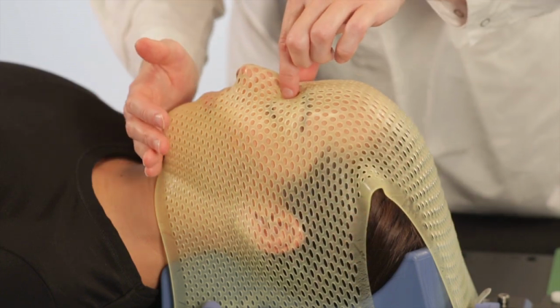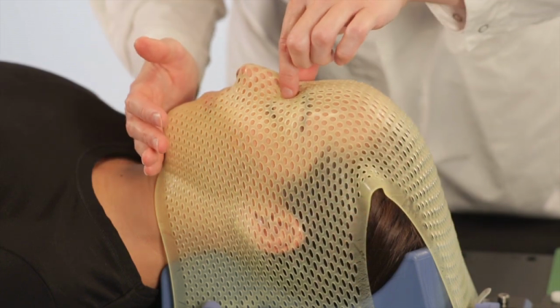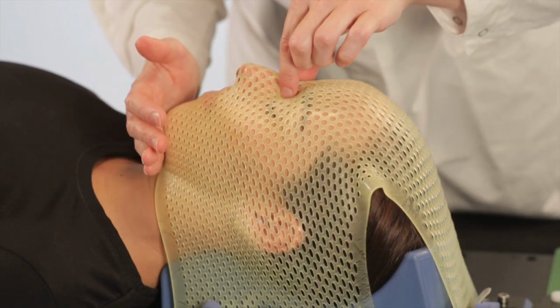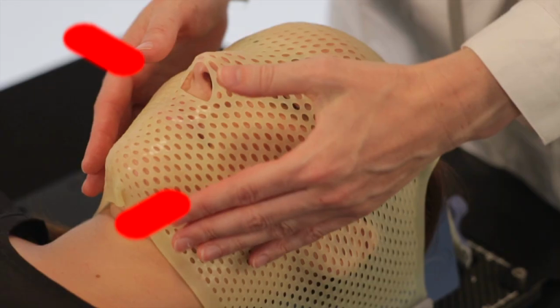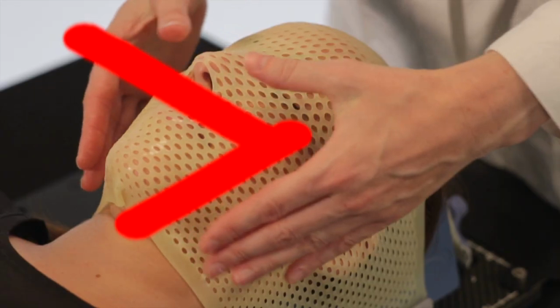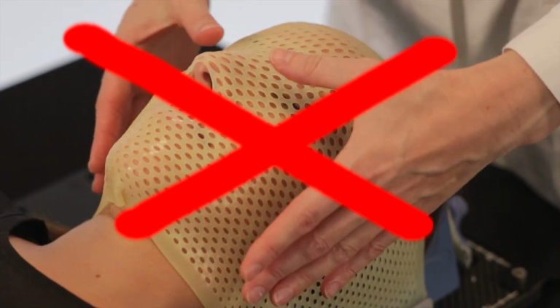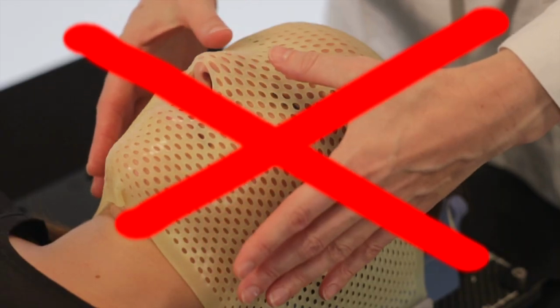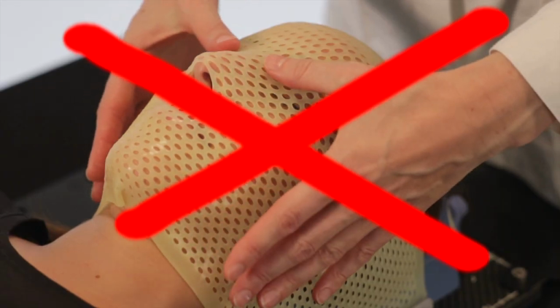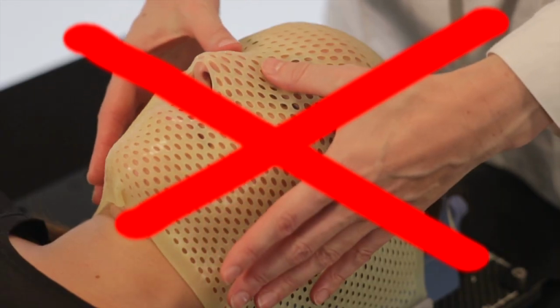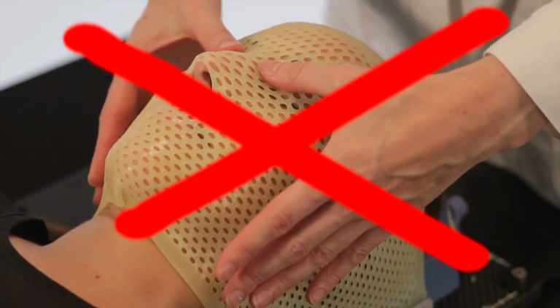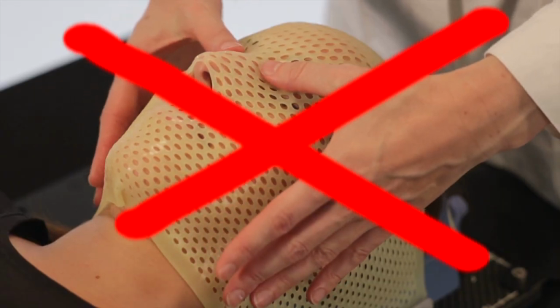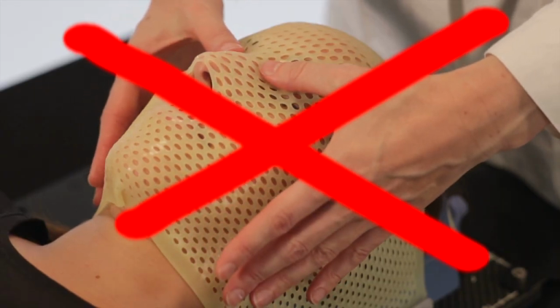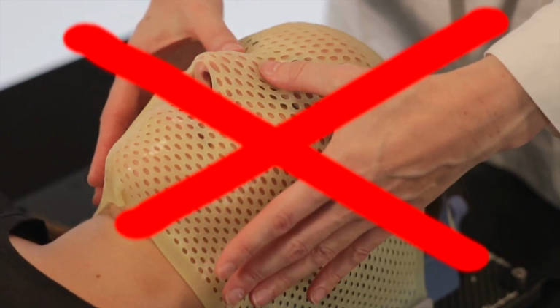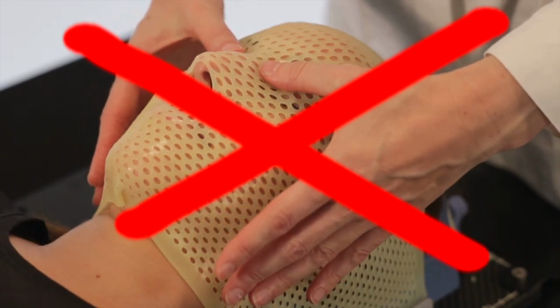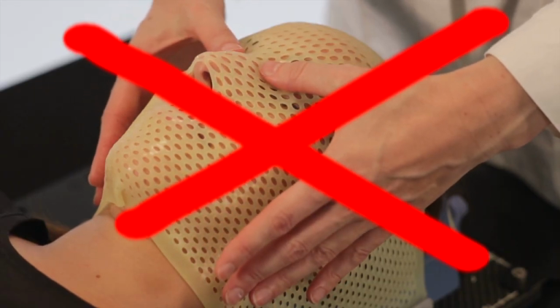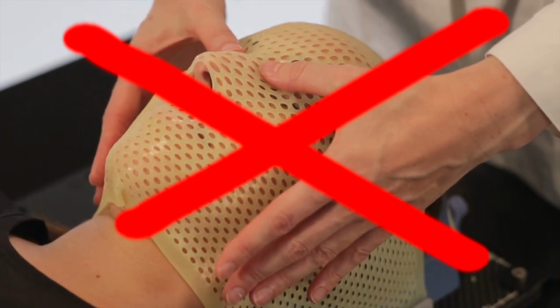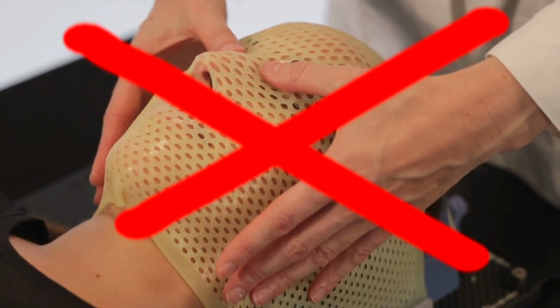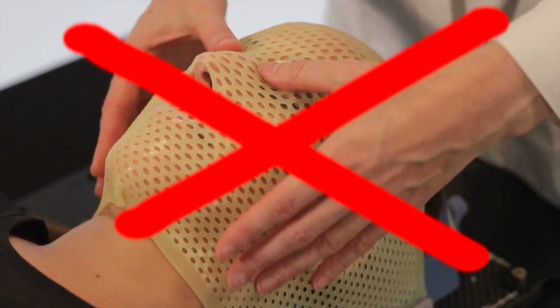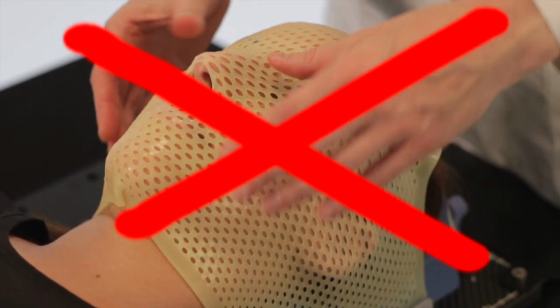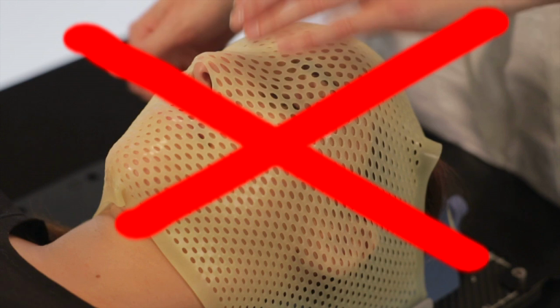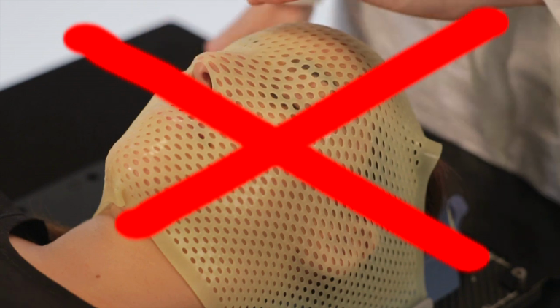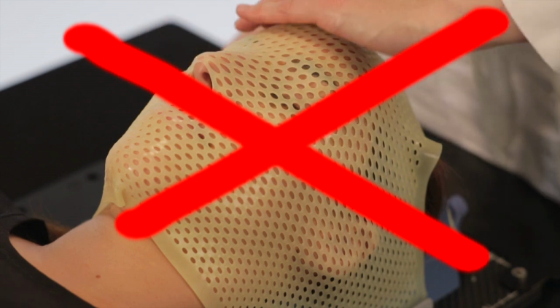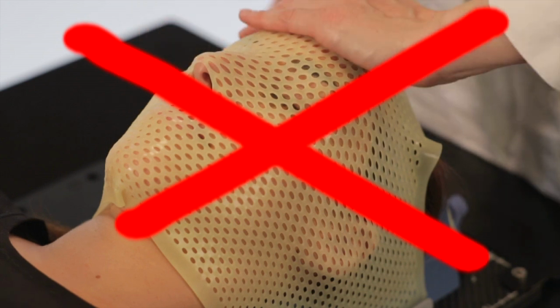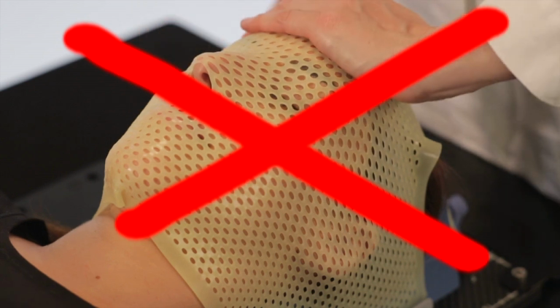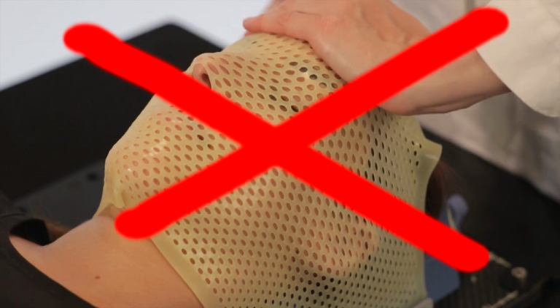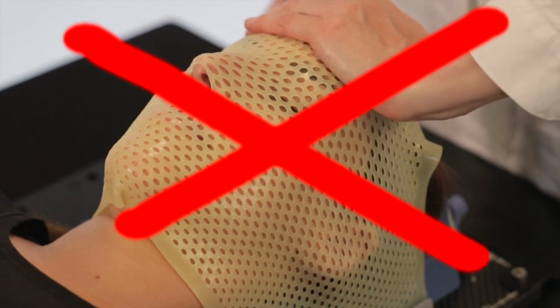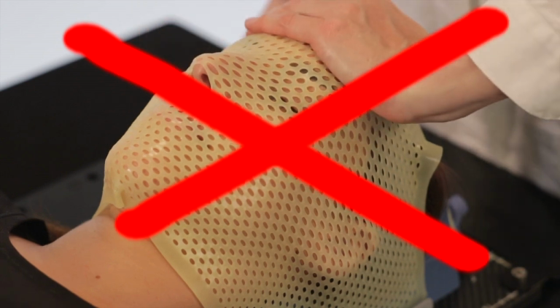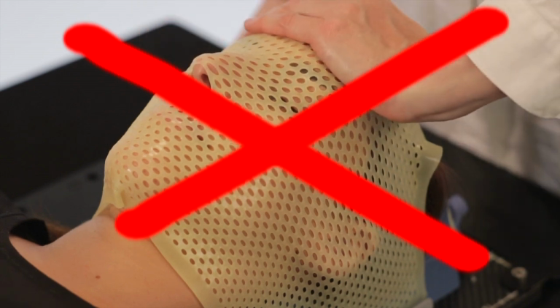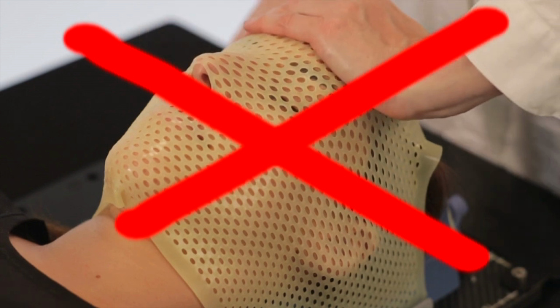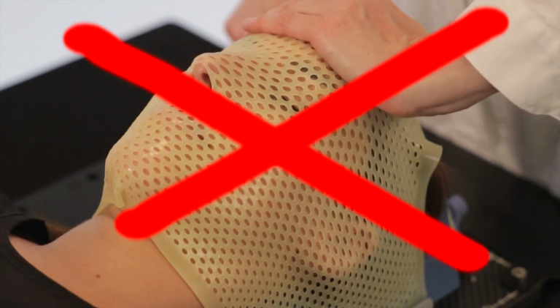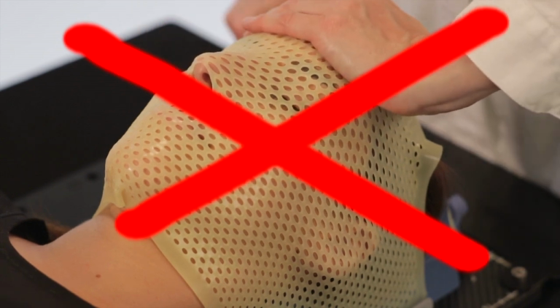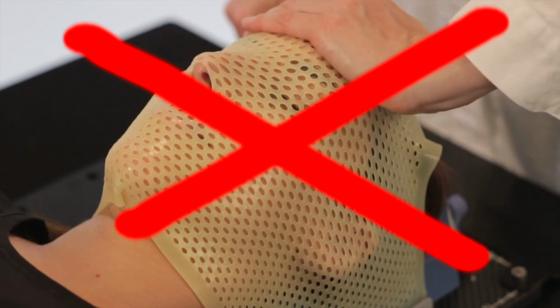Do not press the eyes of the patient. Do not mold over the forehead and the cheeks to prevent a mask that is too tight.